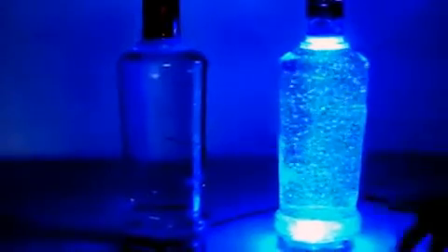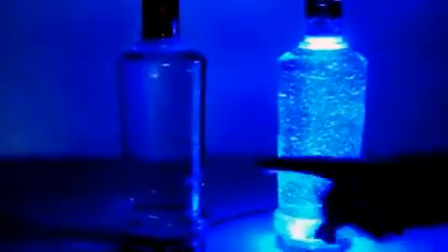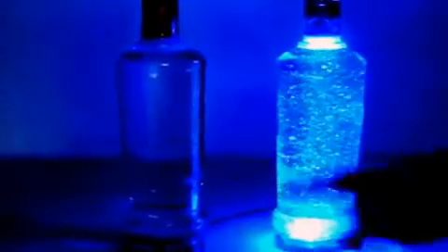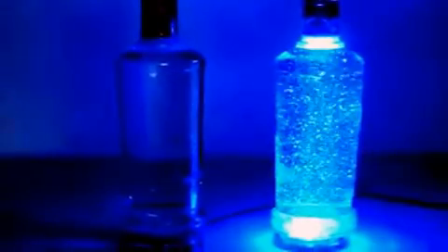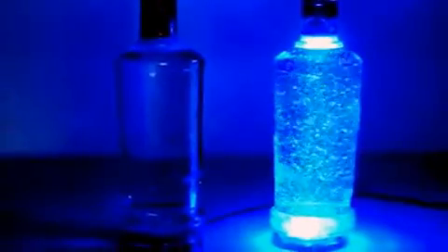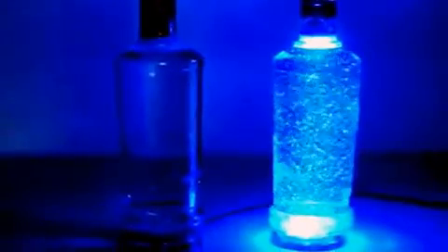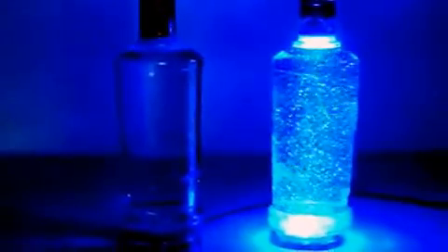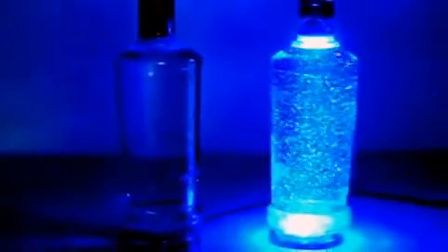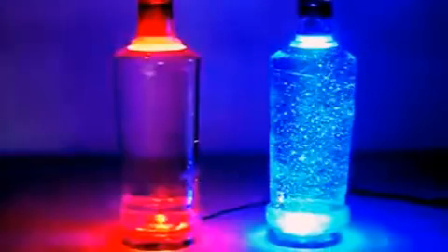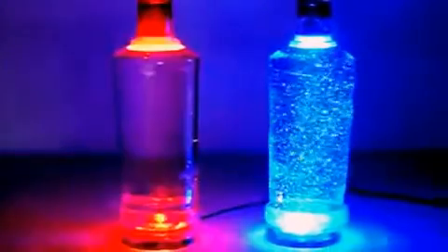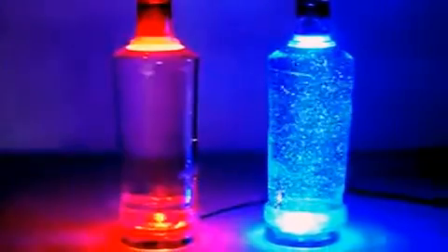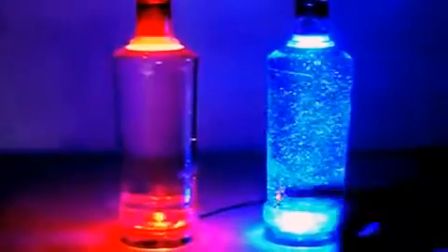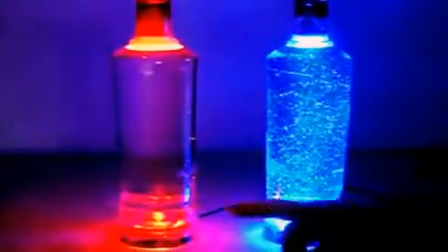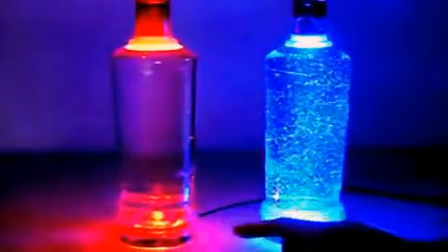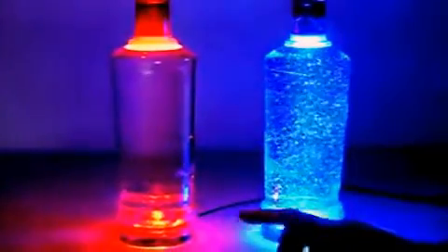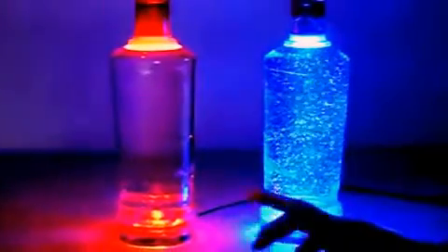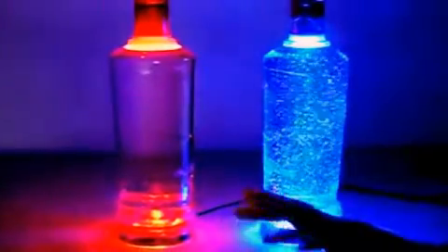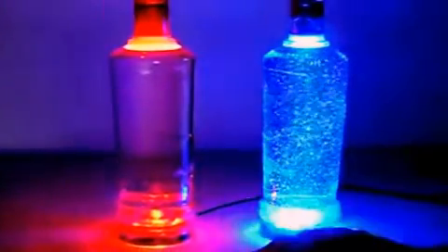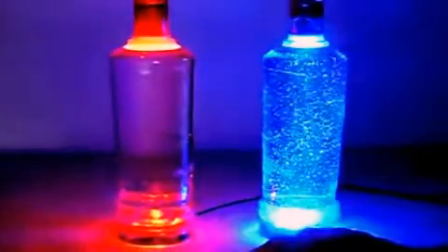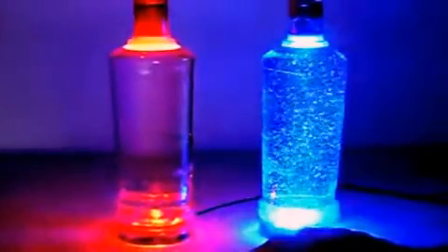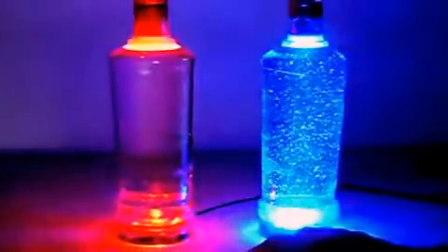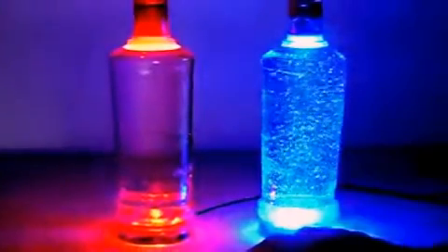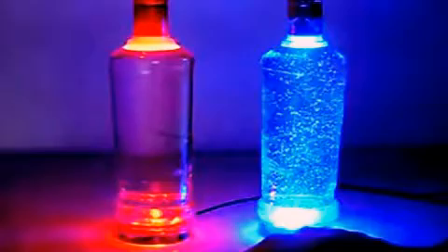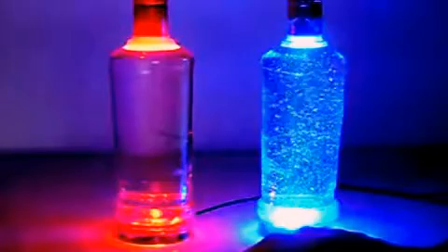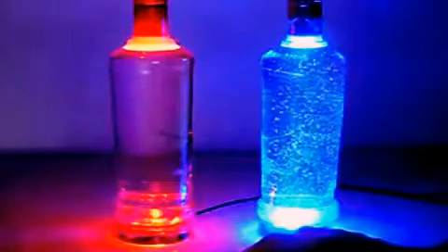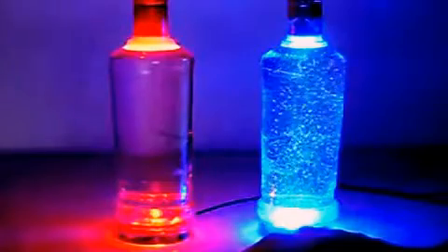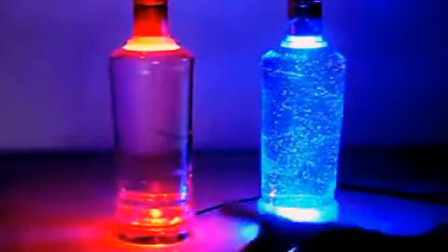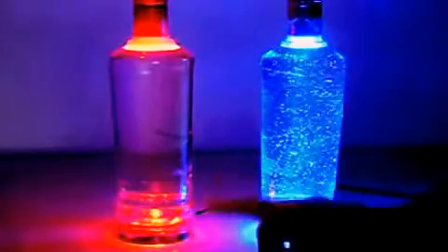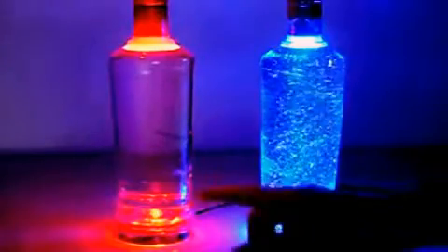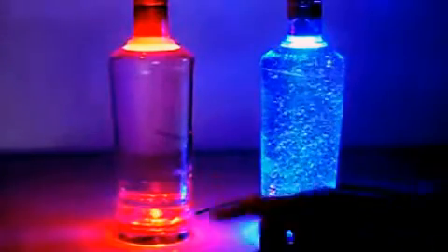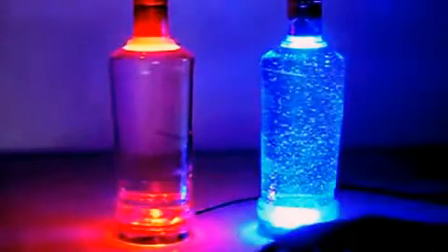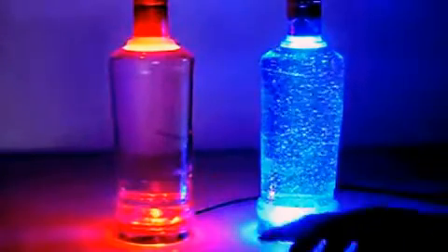This one is red. The camera, I think, shows it more orangey, but it is actually red.